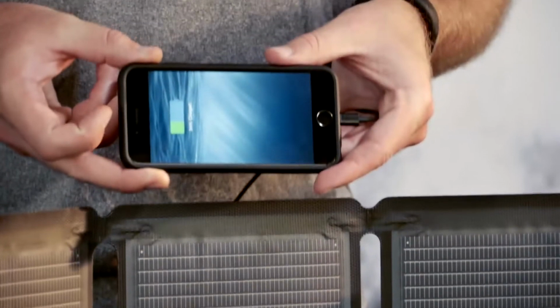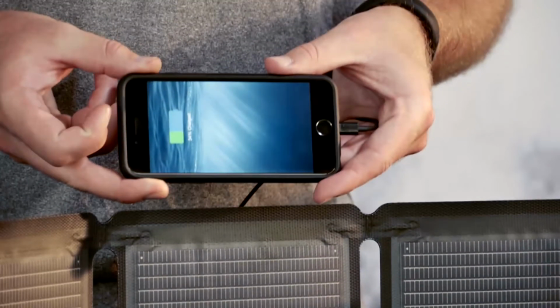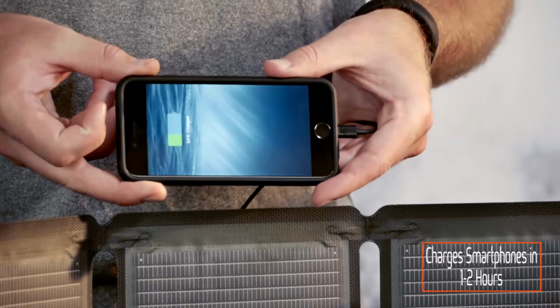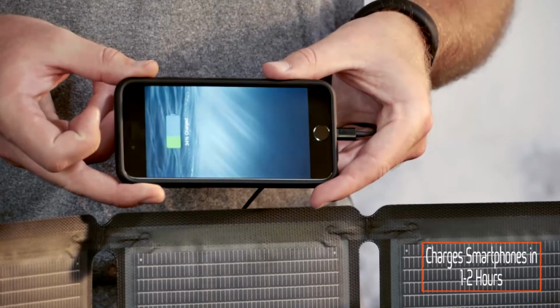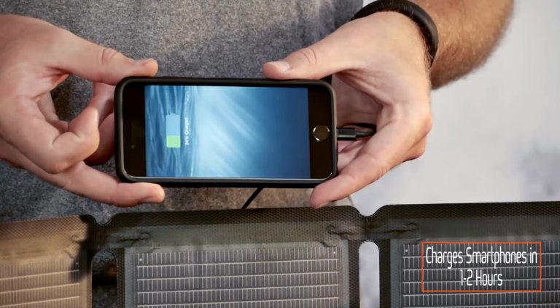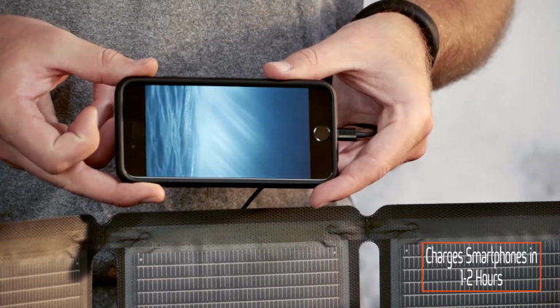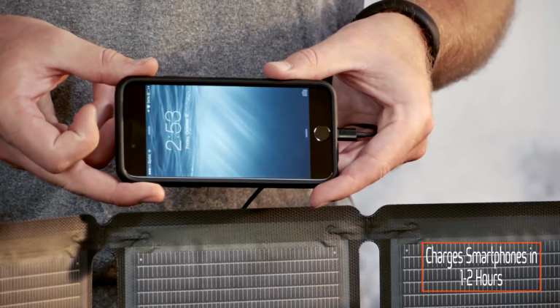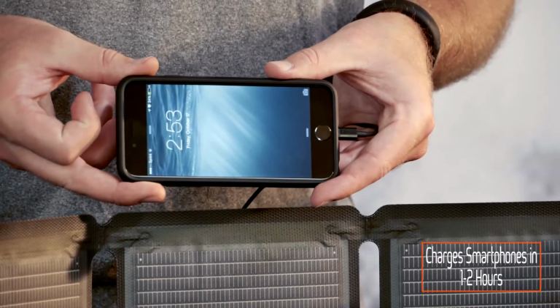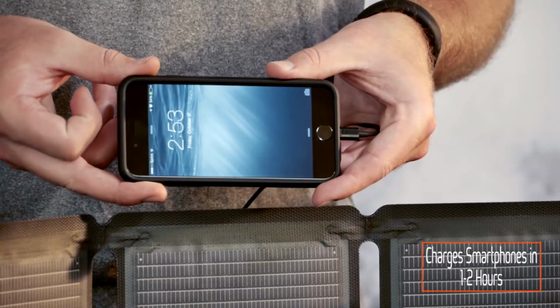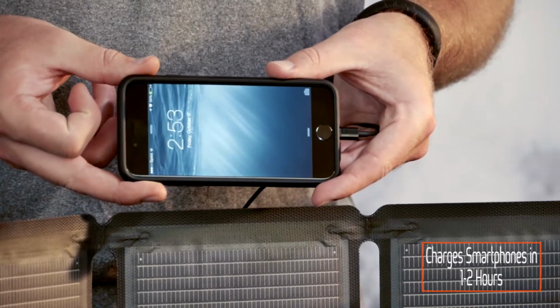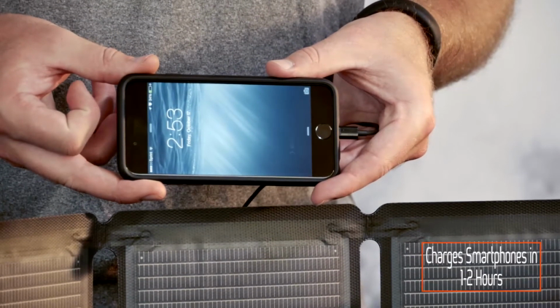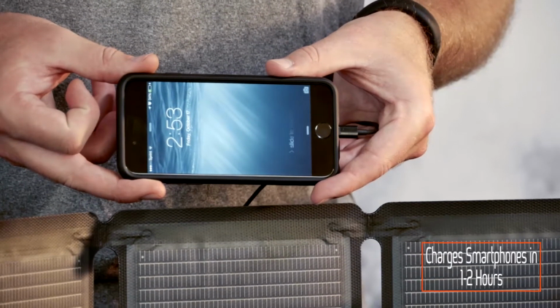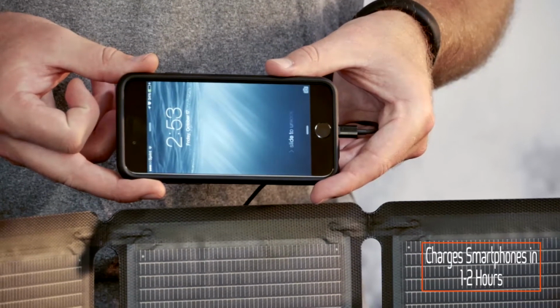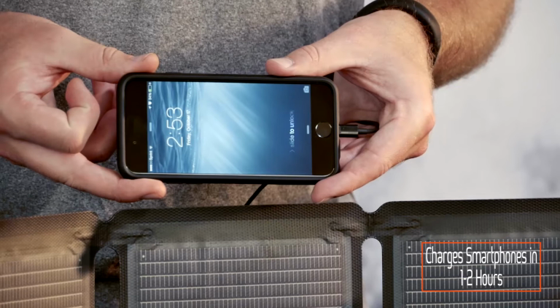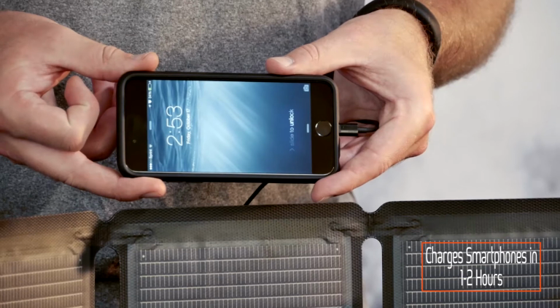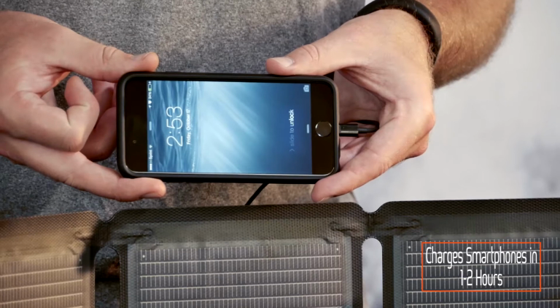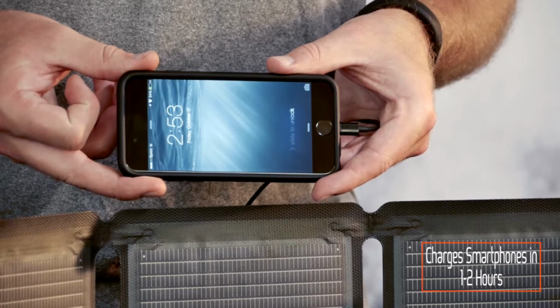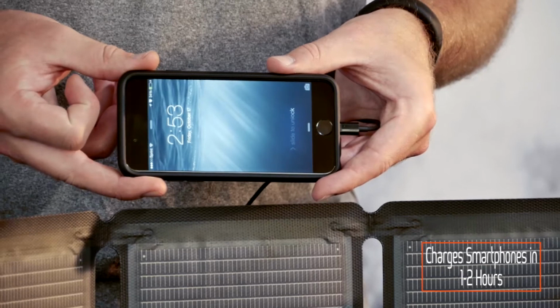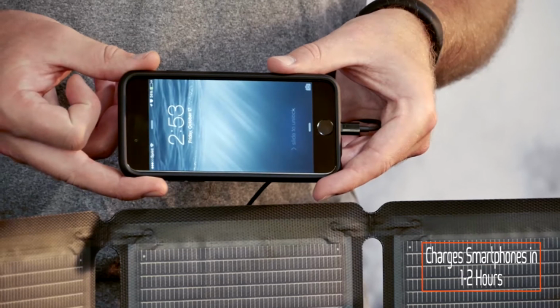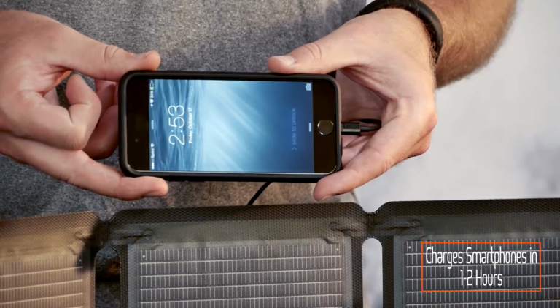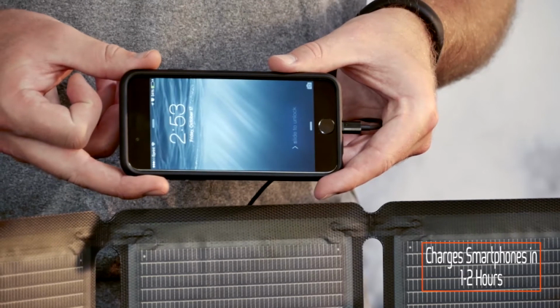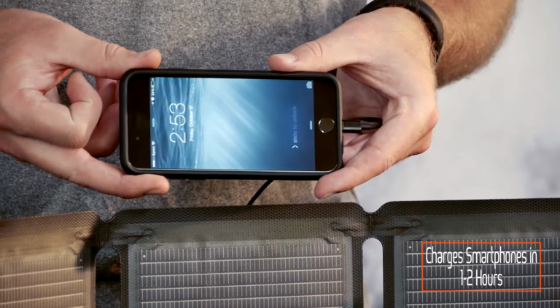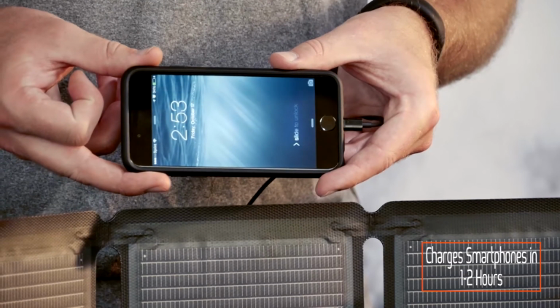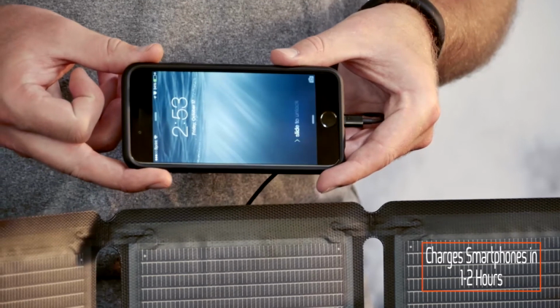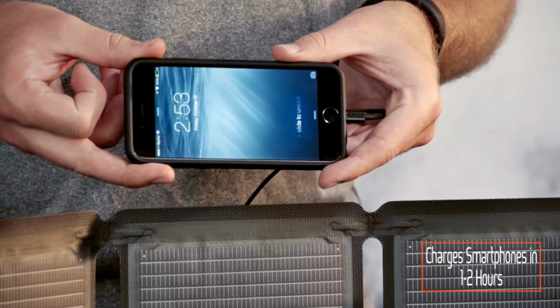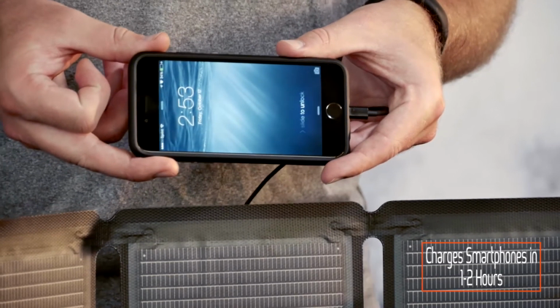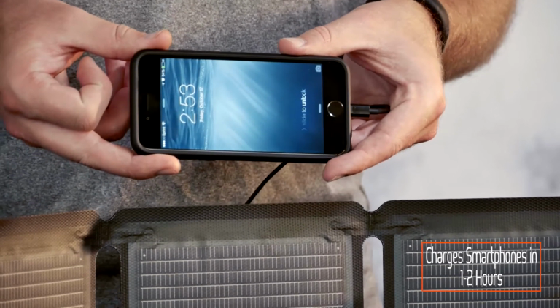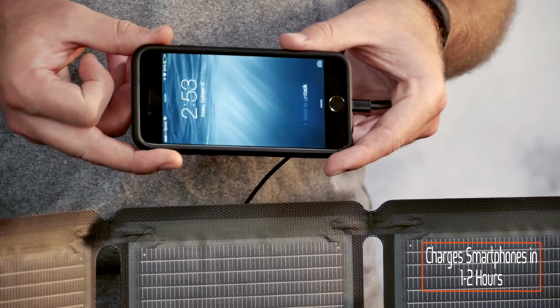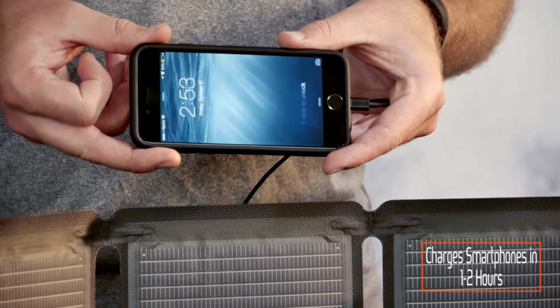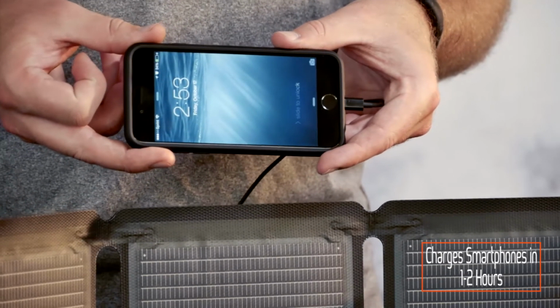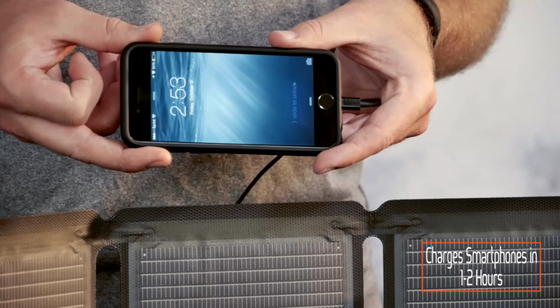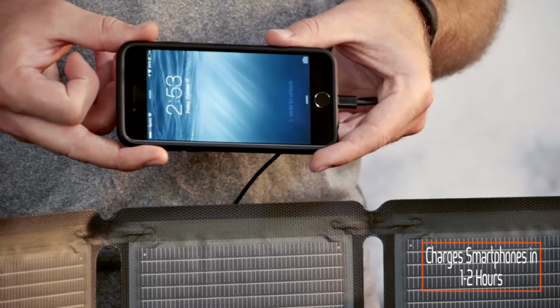Our panels specialize in working in low light conditions. This means you can still get a charge on overcast or cloudy days.